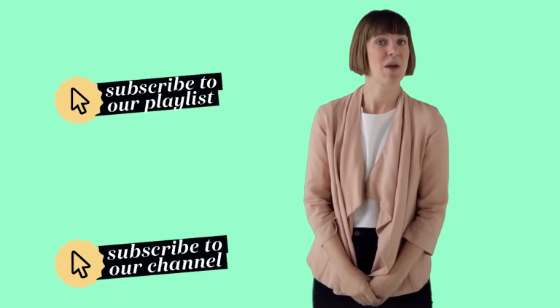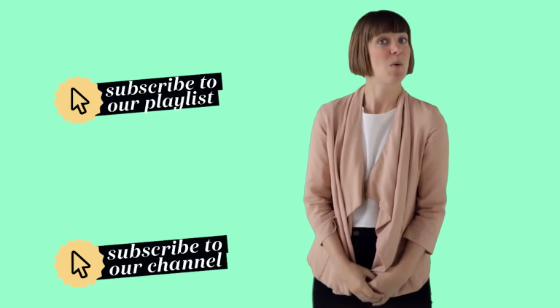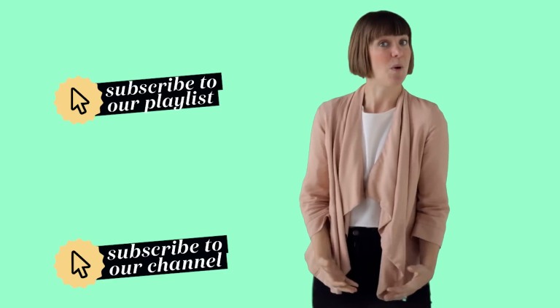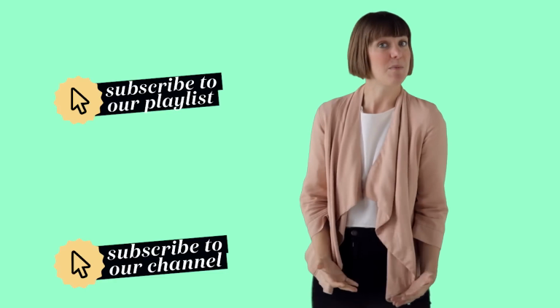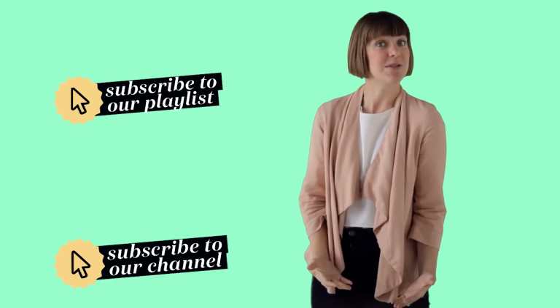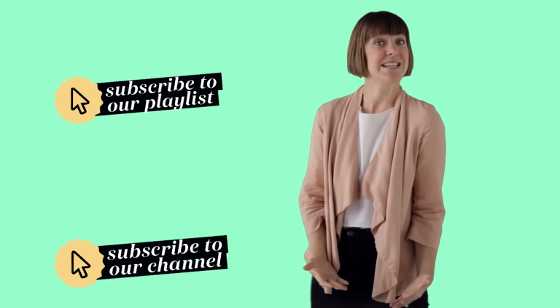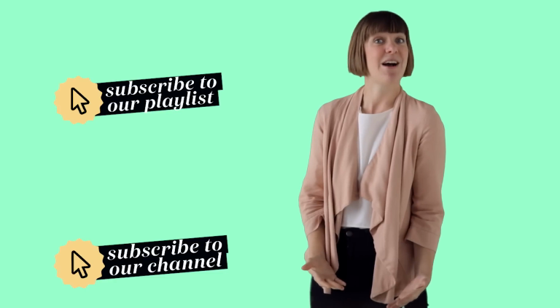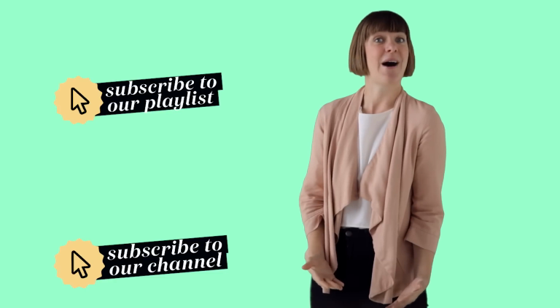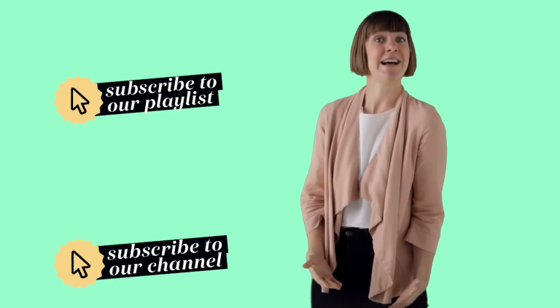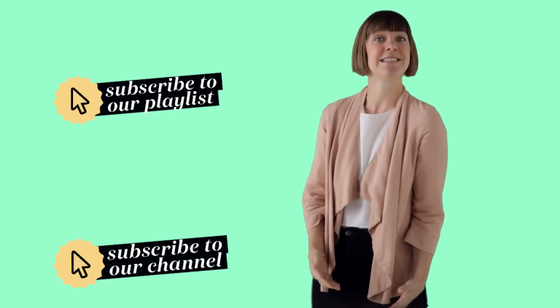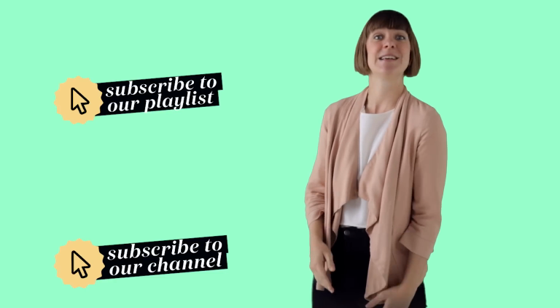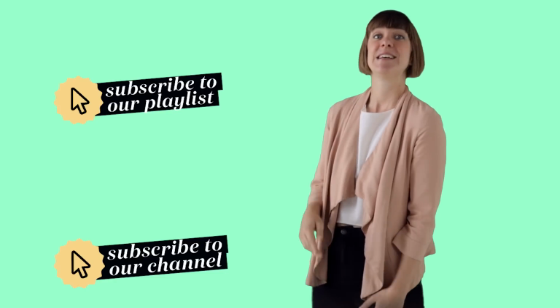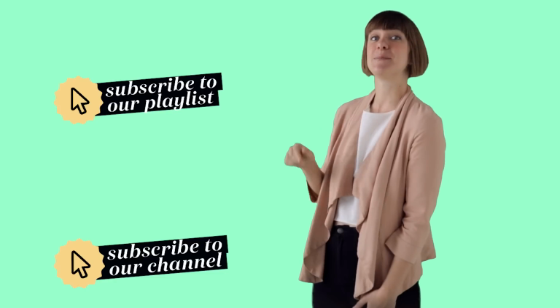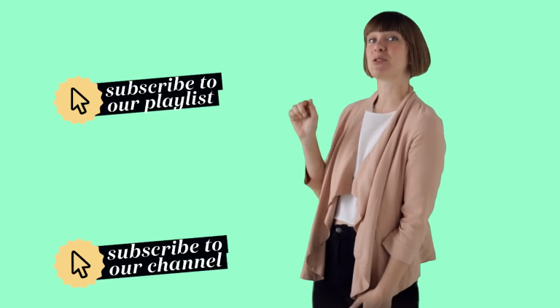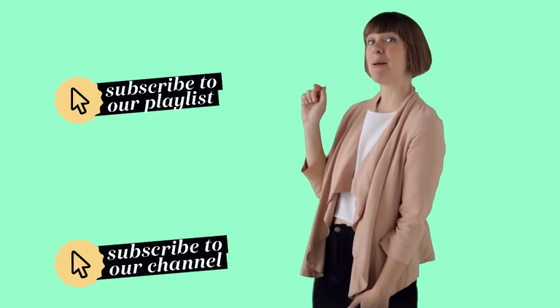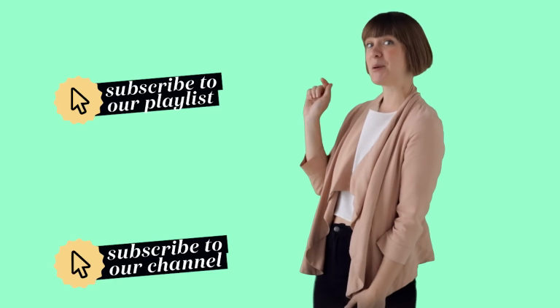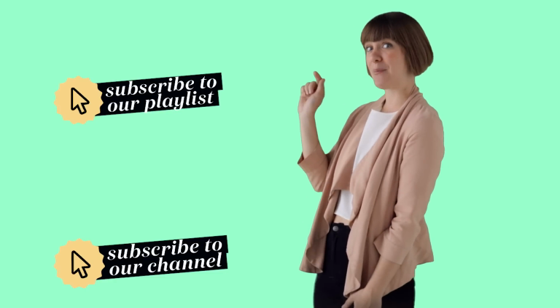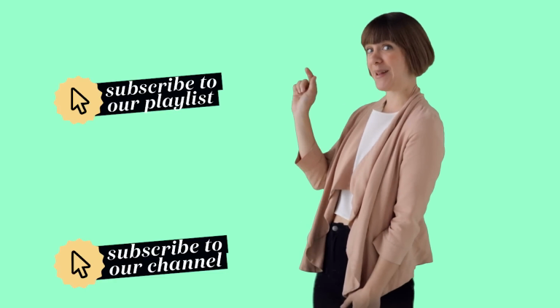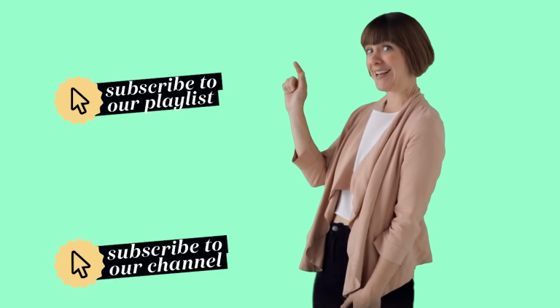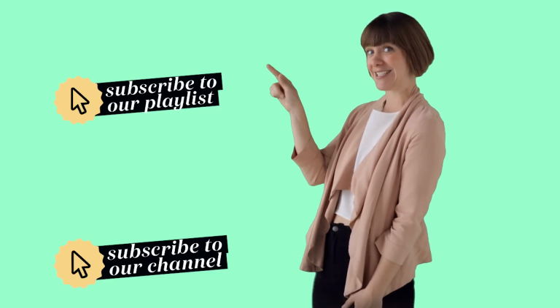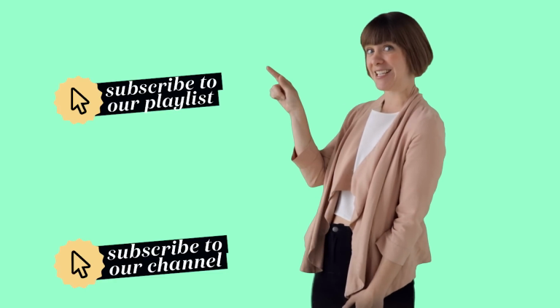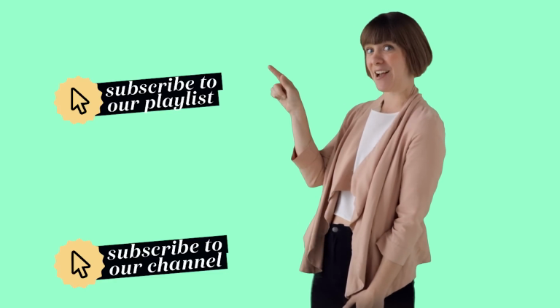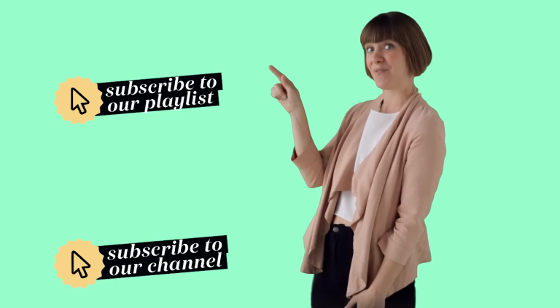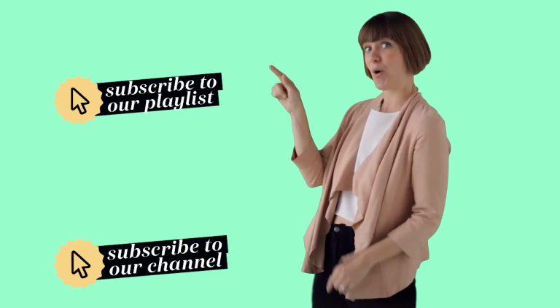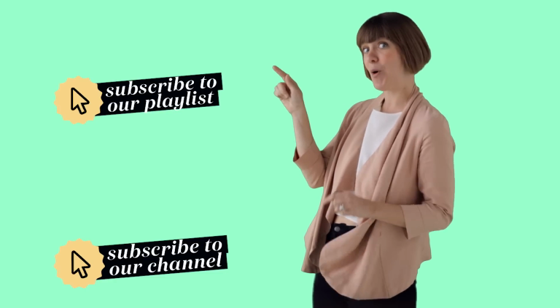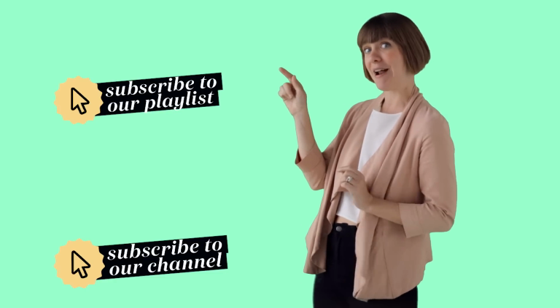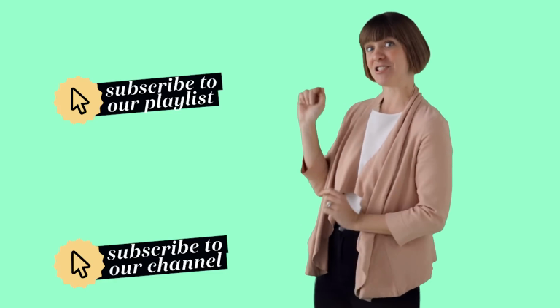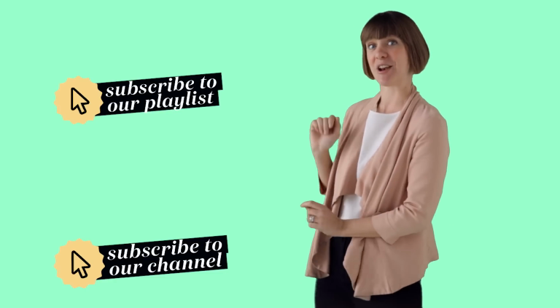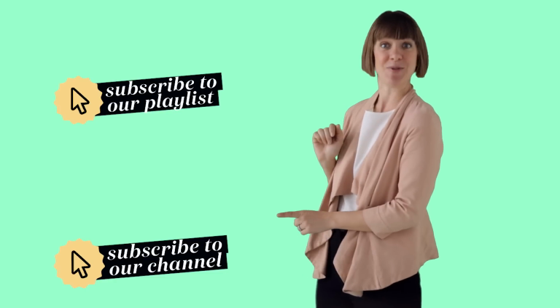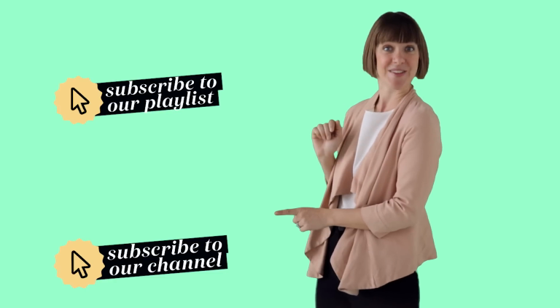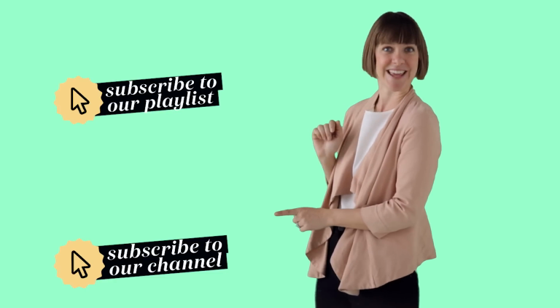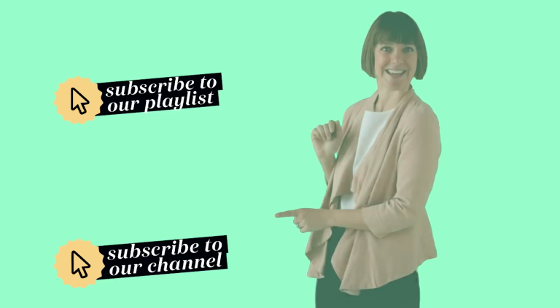Want more DIYs? Subscribe to our playlist here or our channel here.